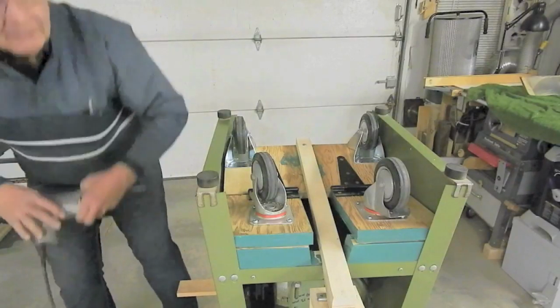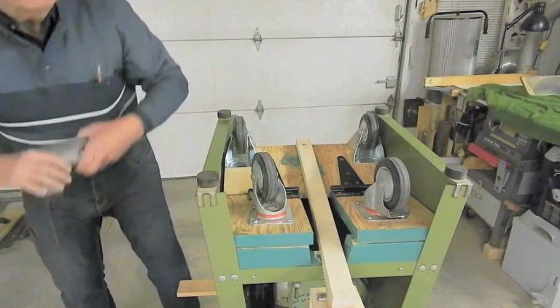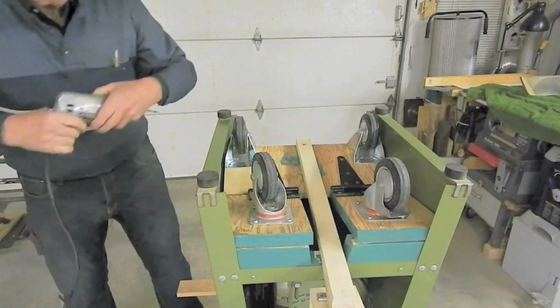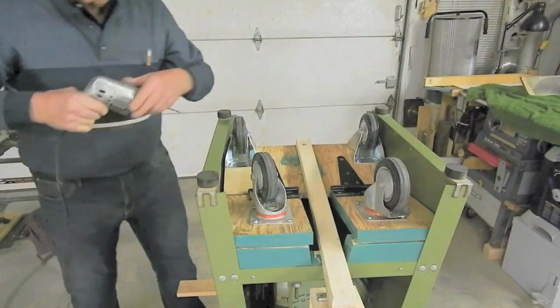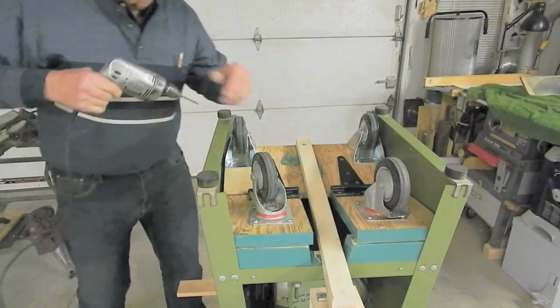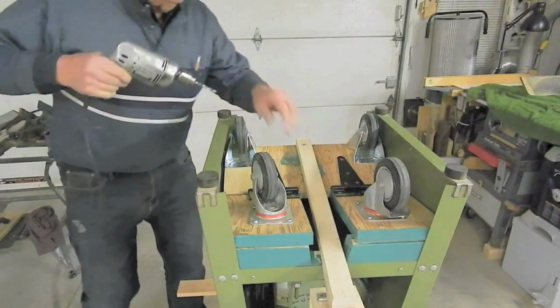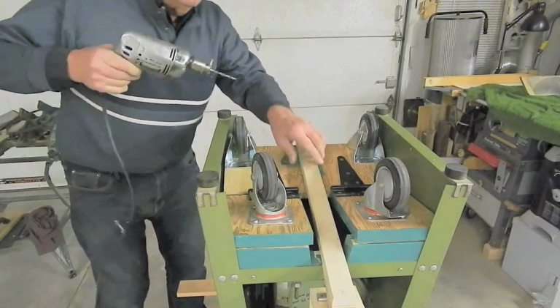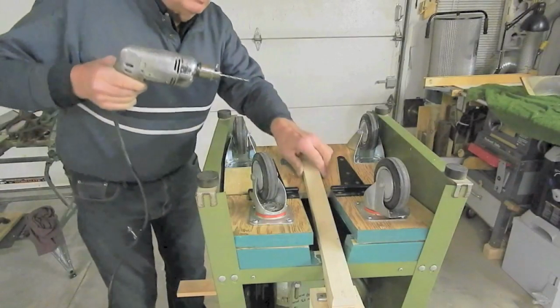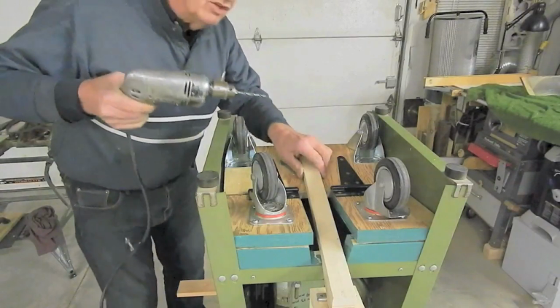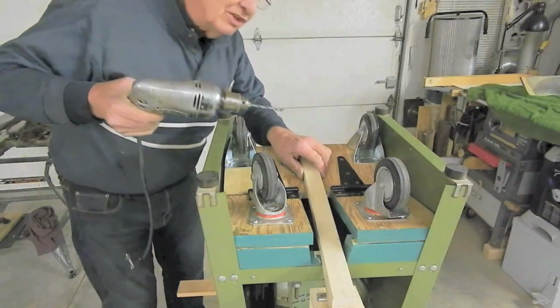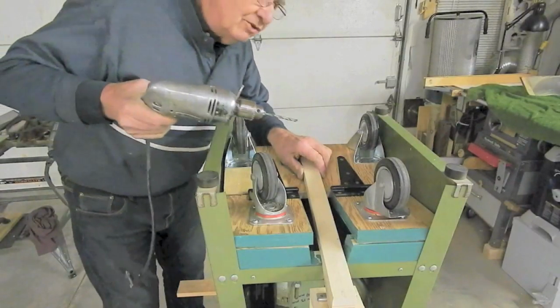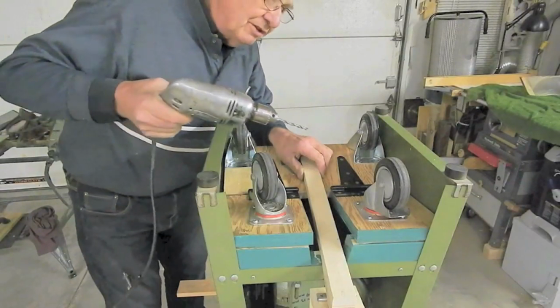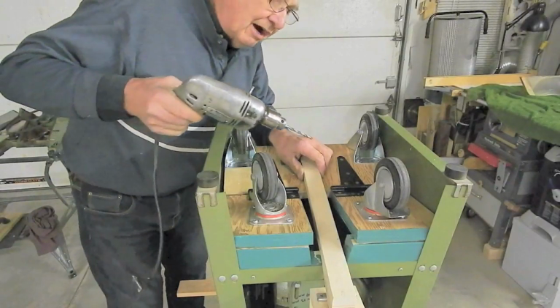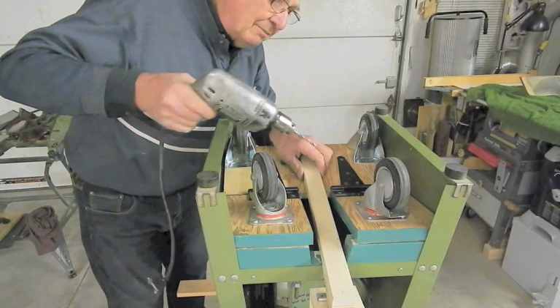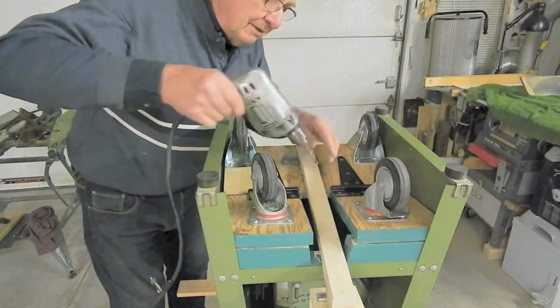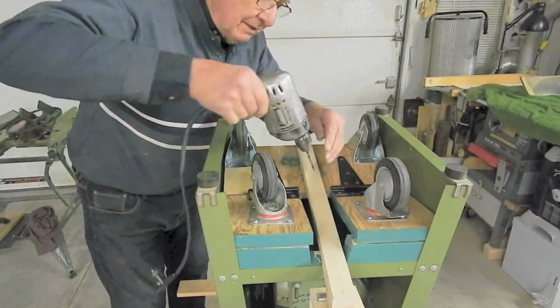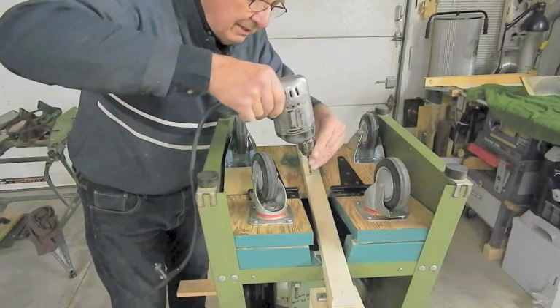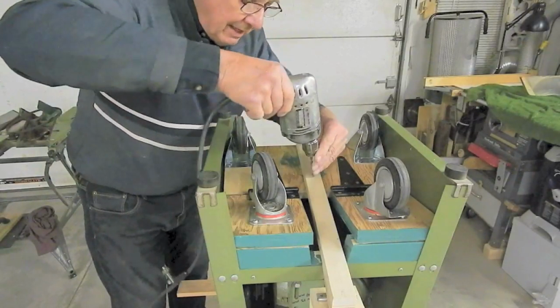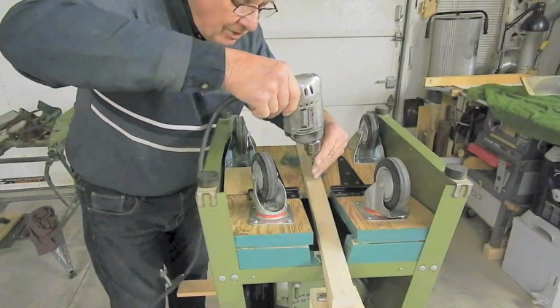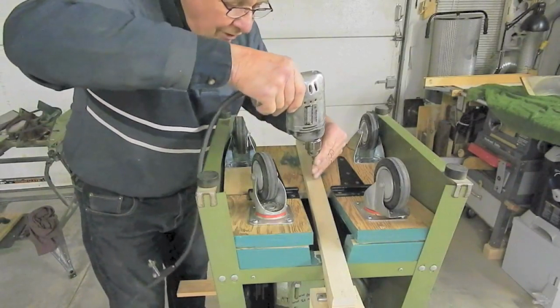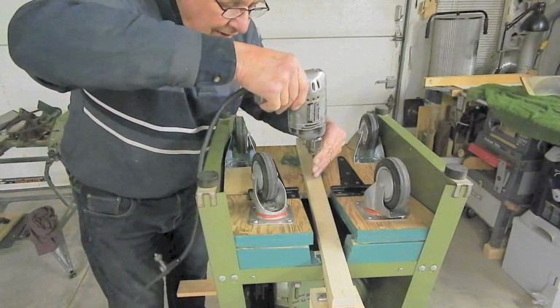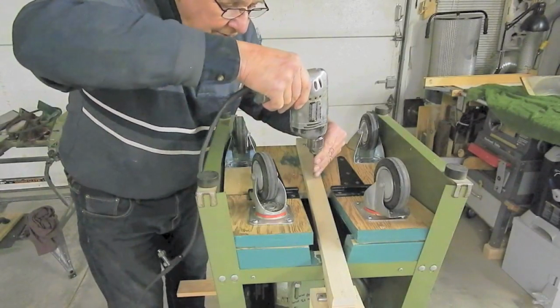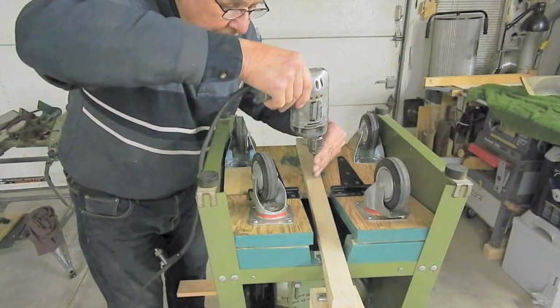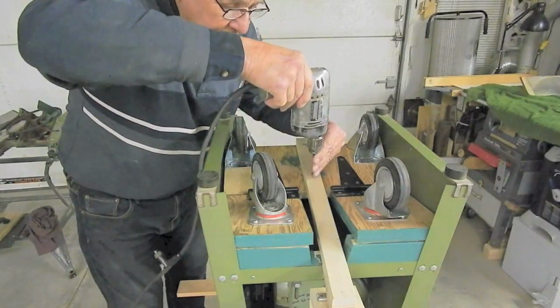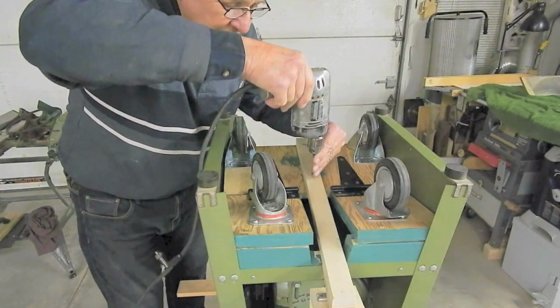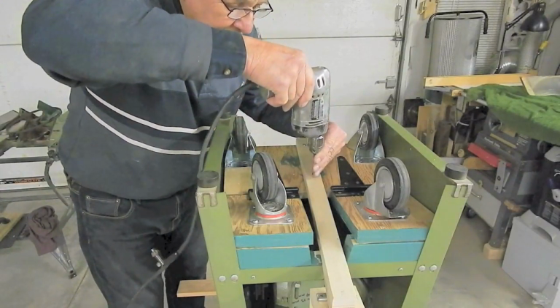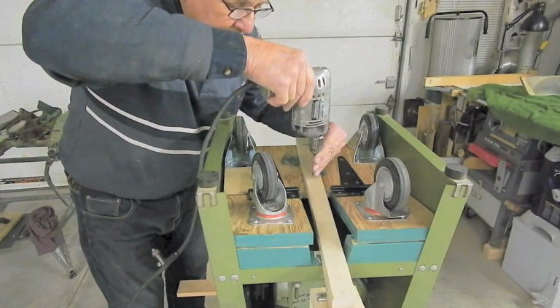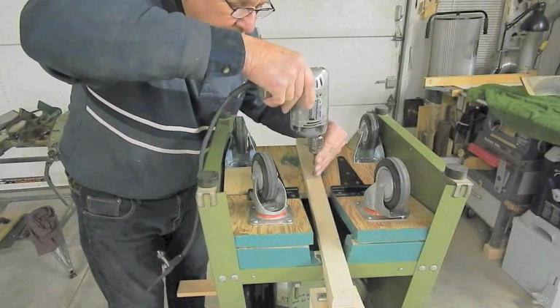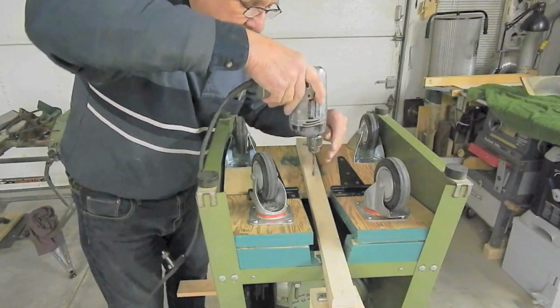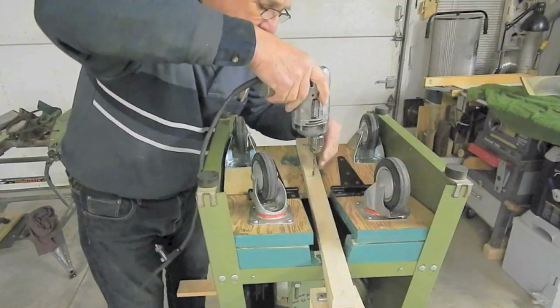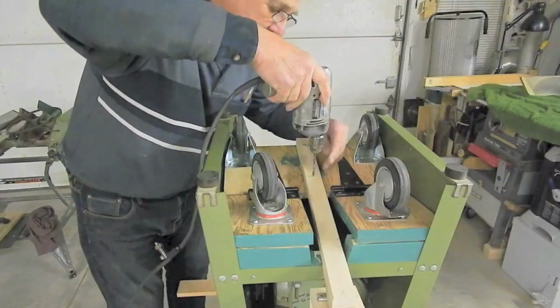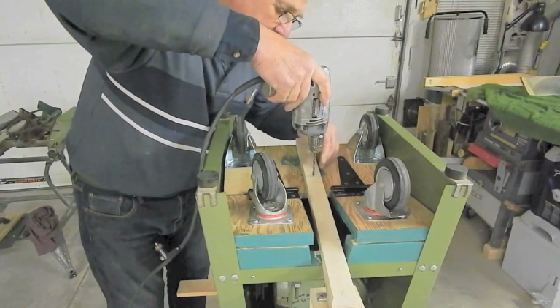We just center the arm and drill for the second bolt.